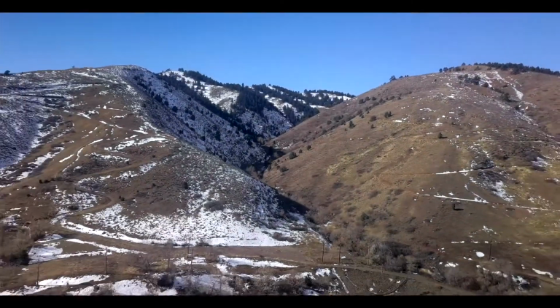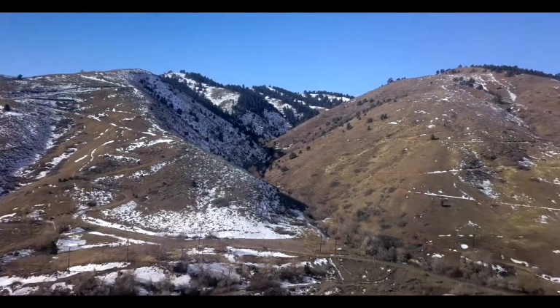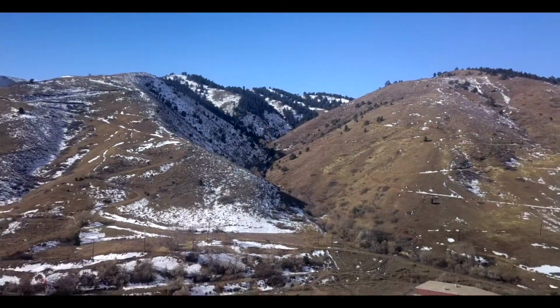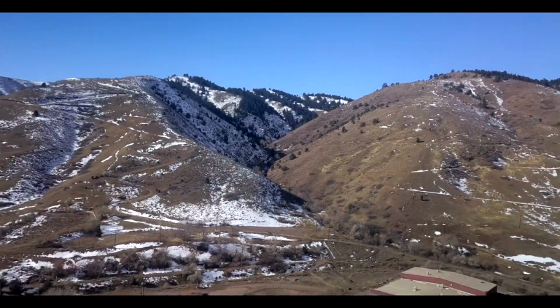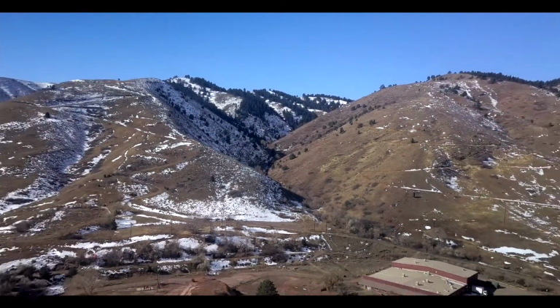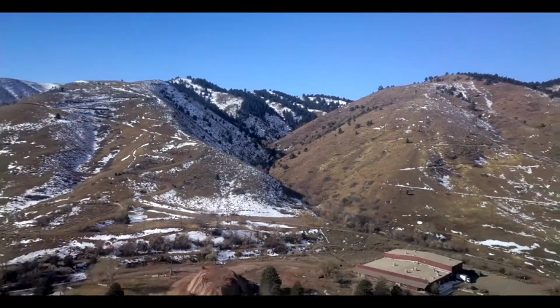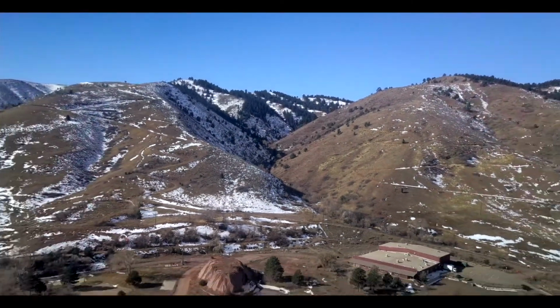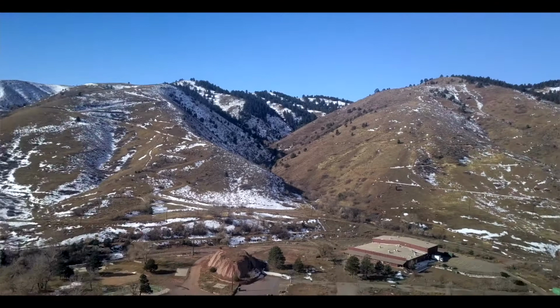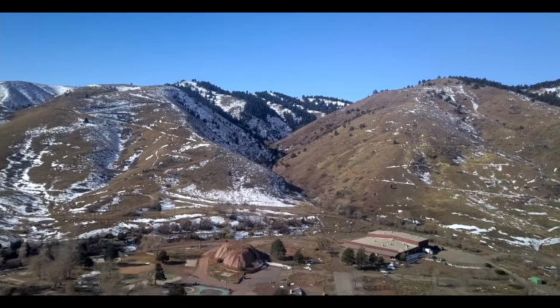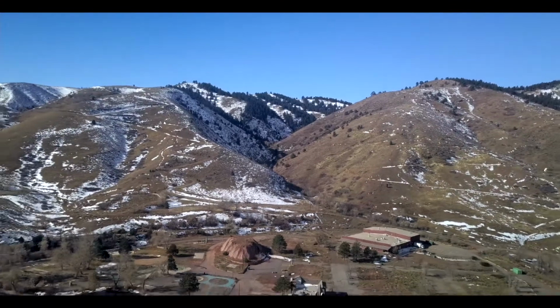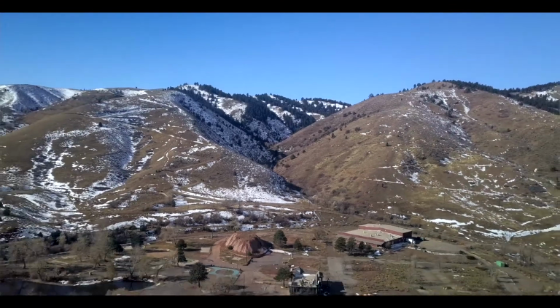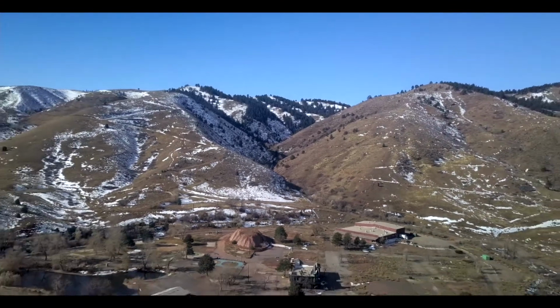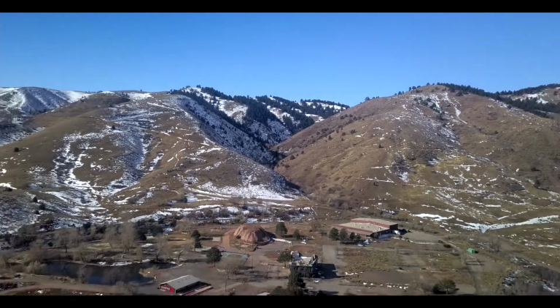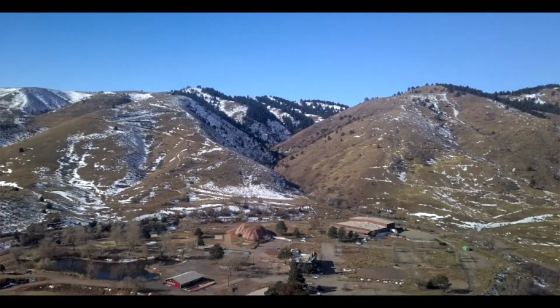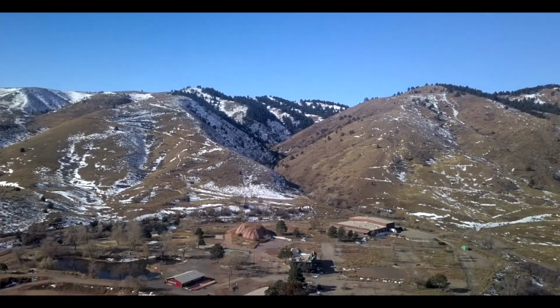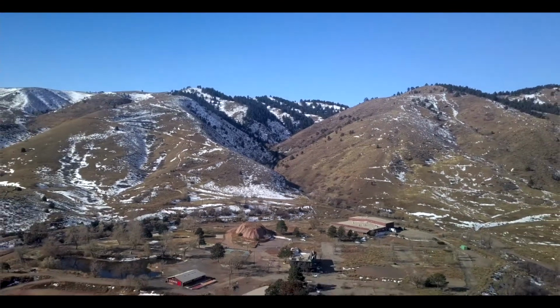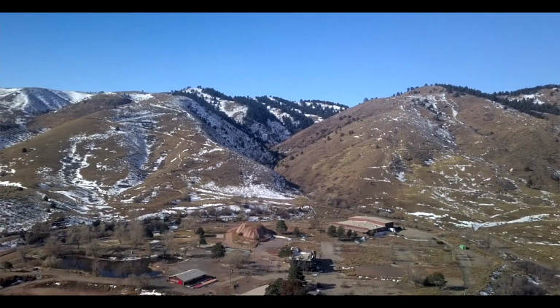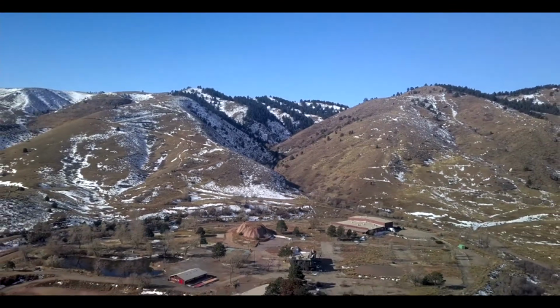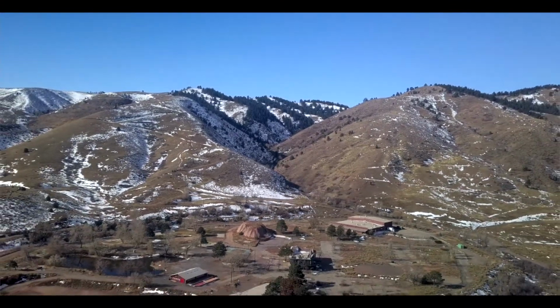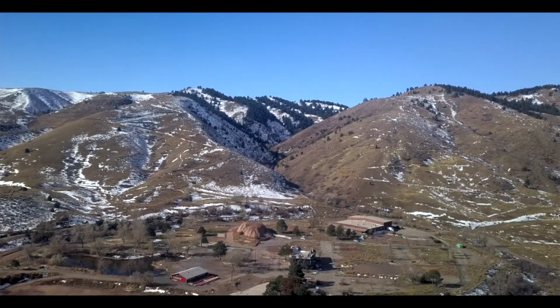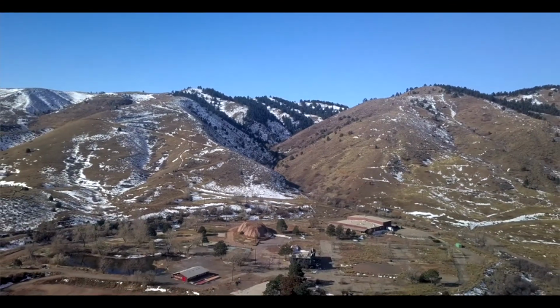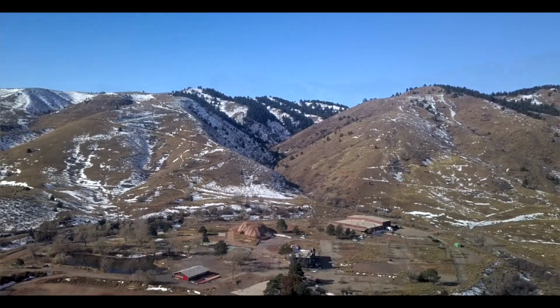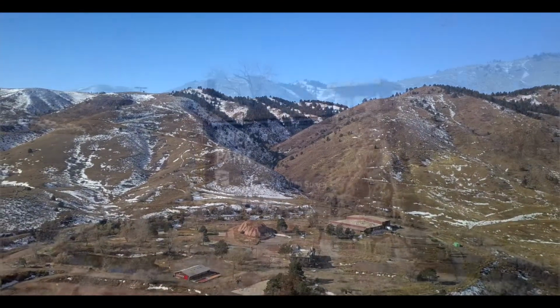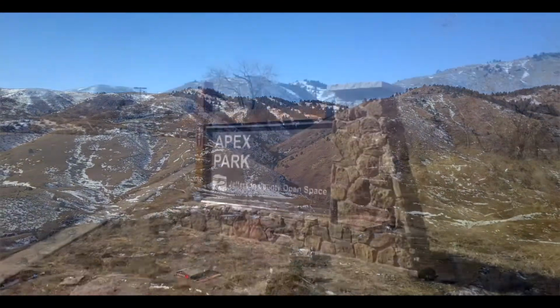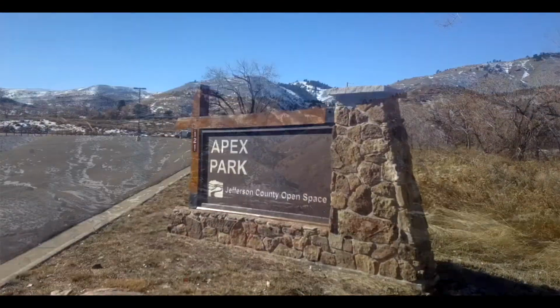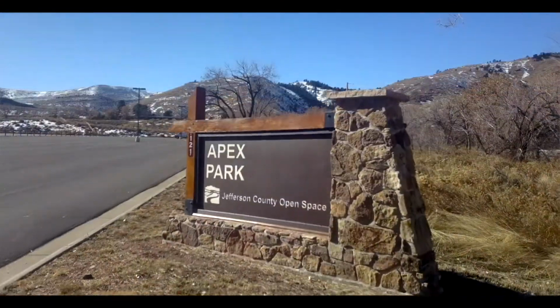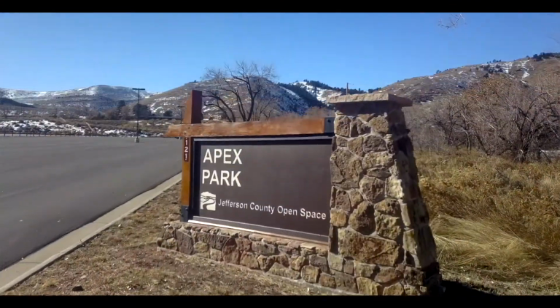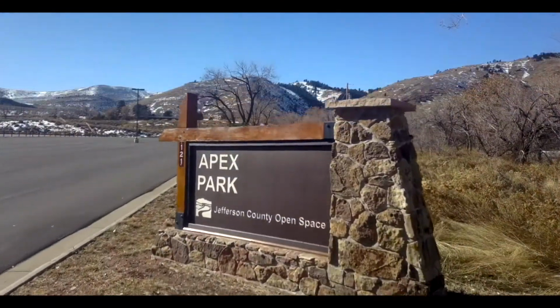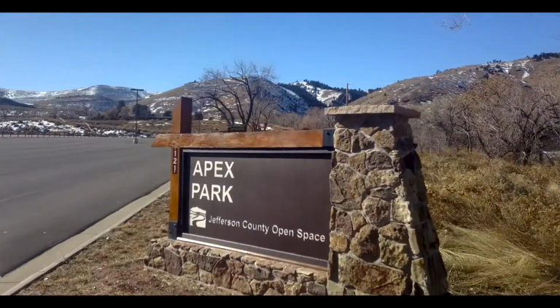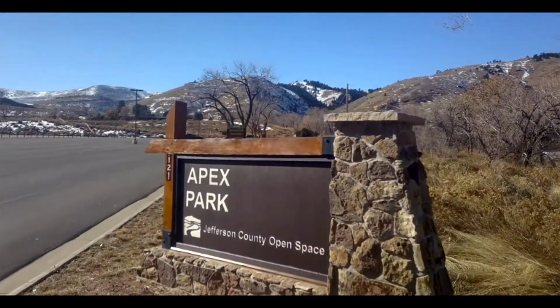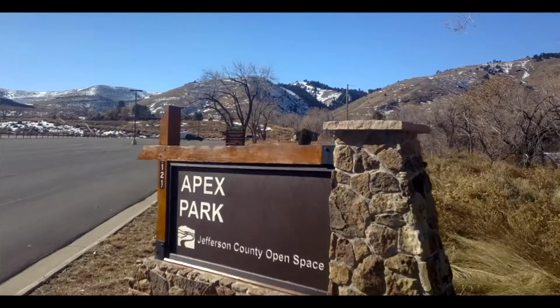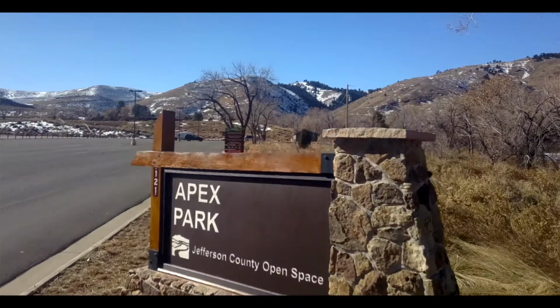Magic Mountain is located in the southern part of Golden, right near Heritage Square, and adjacent to the Apex trailhead.